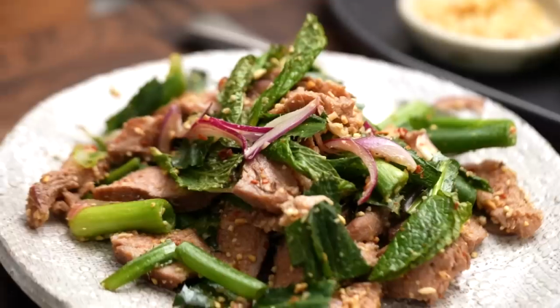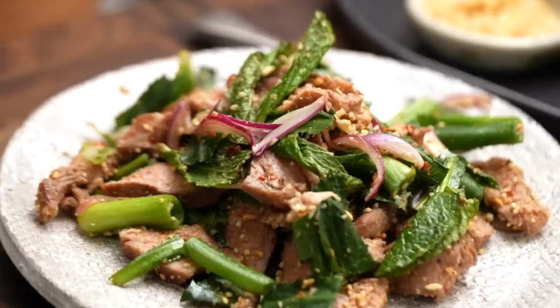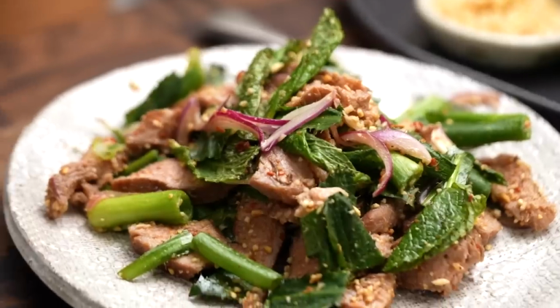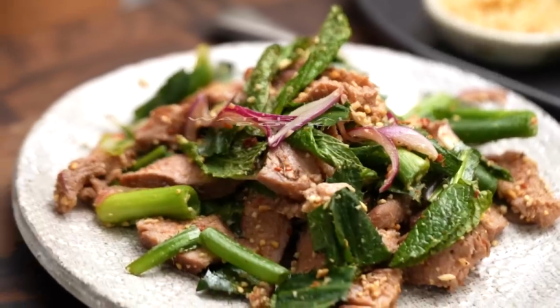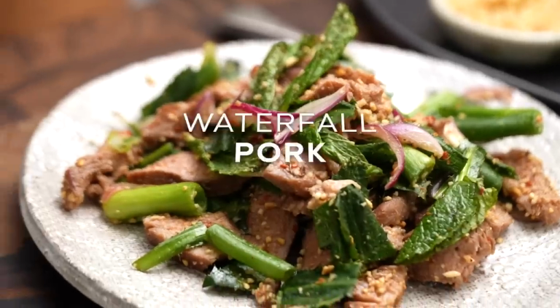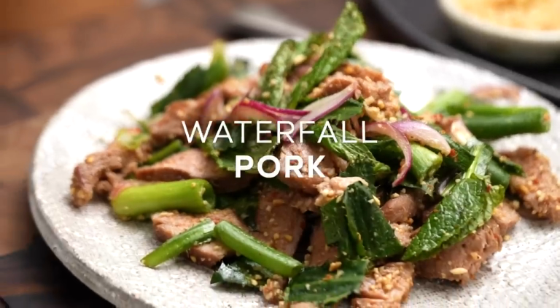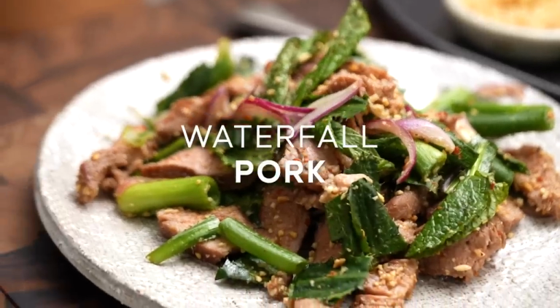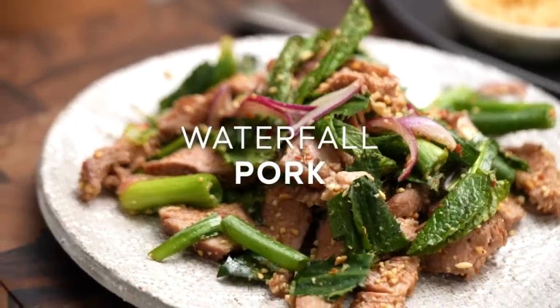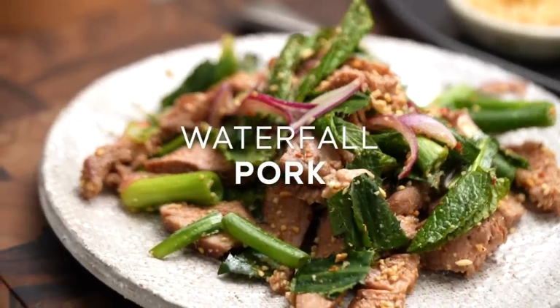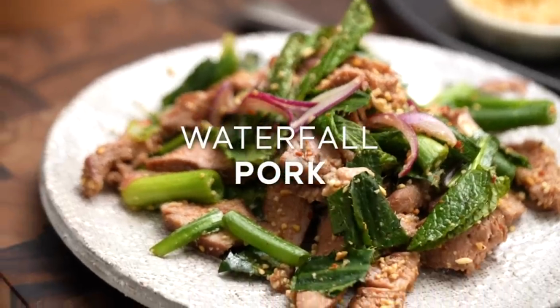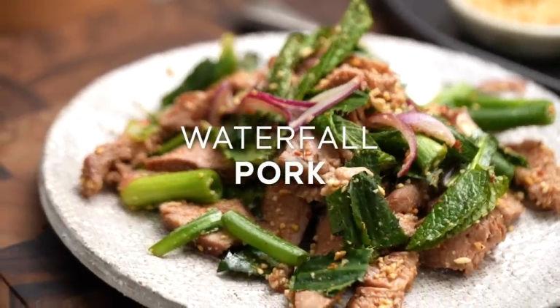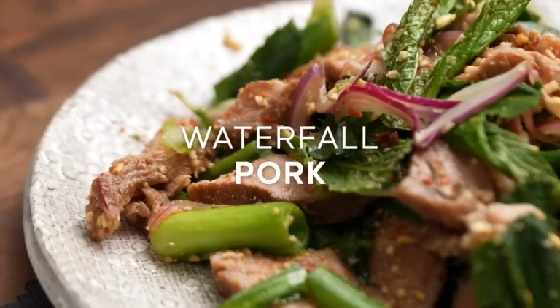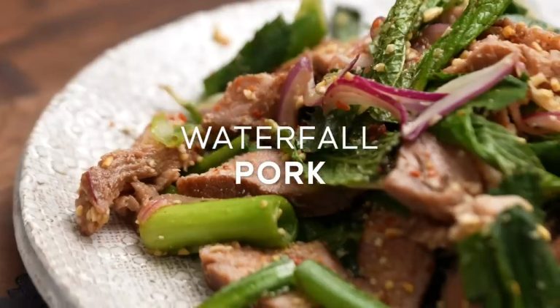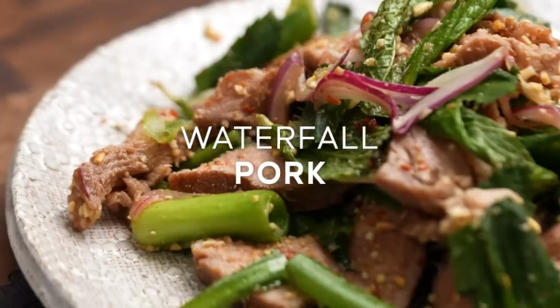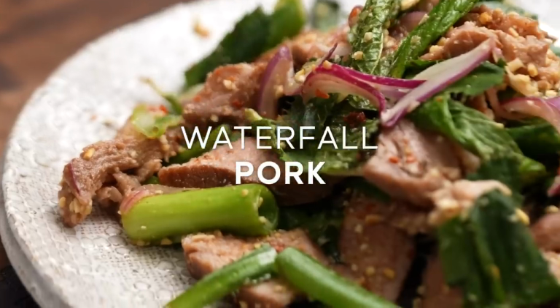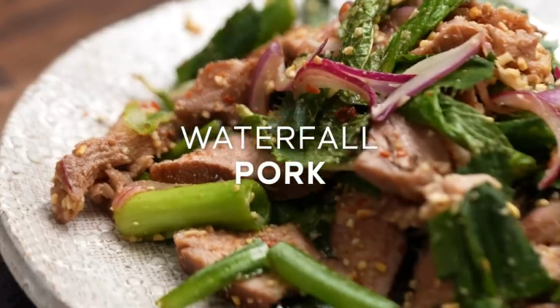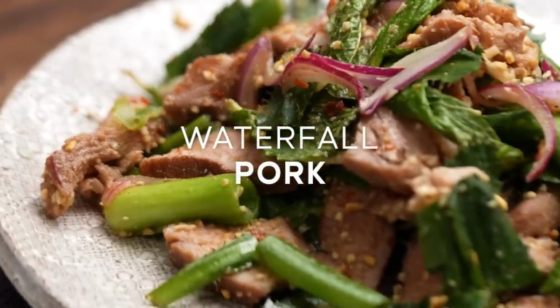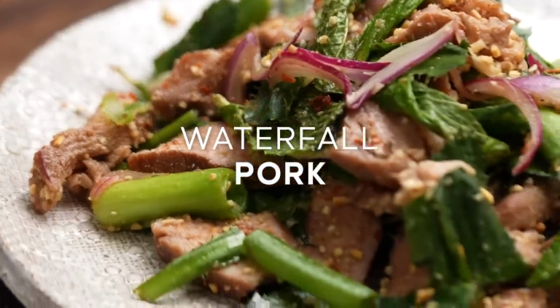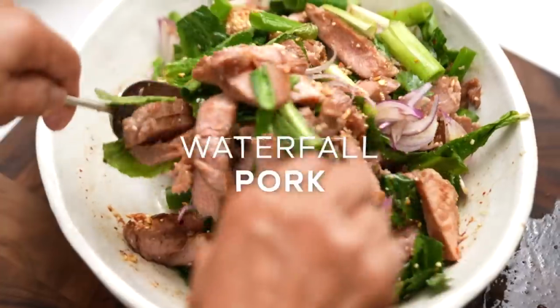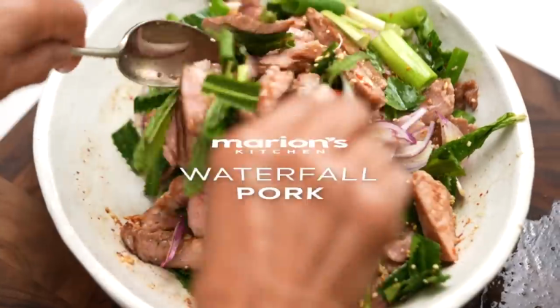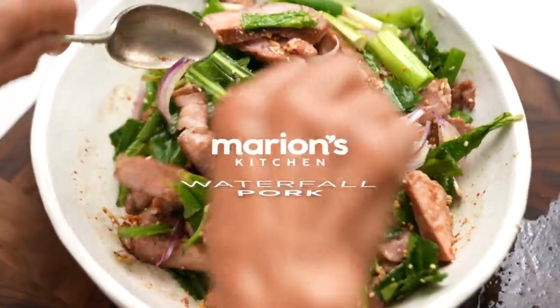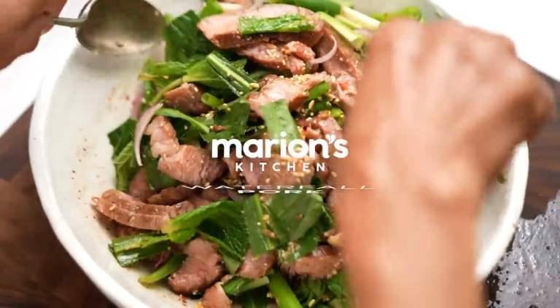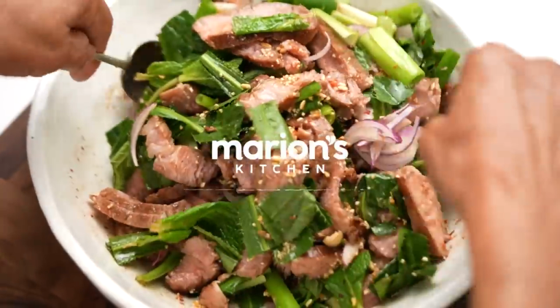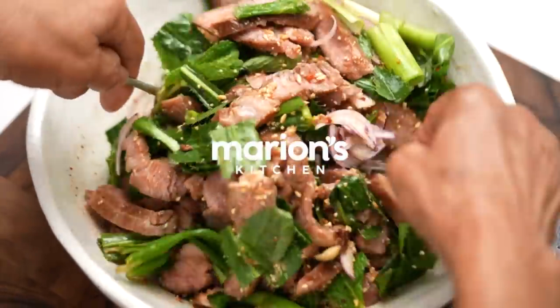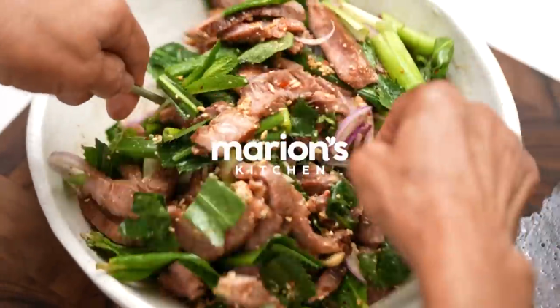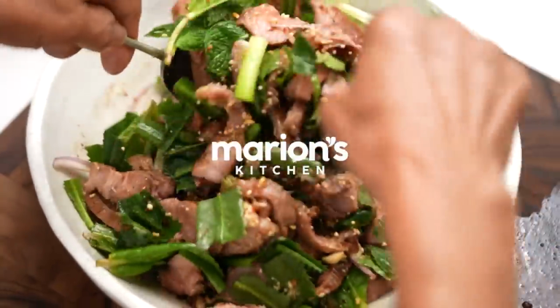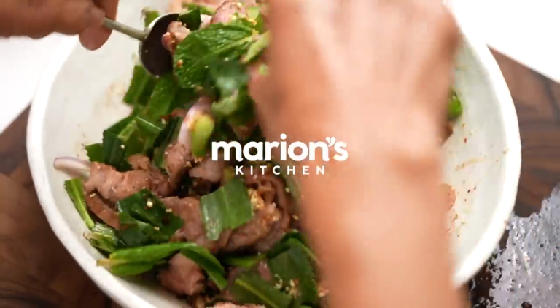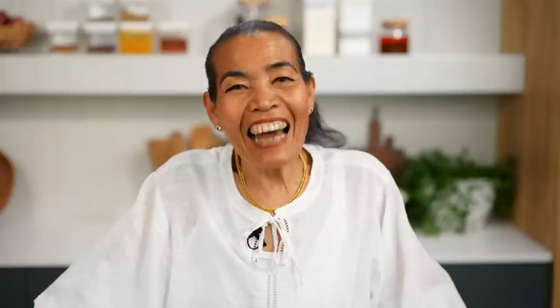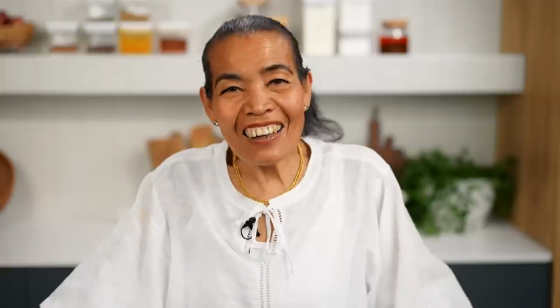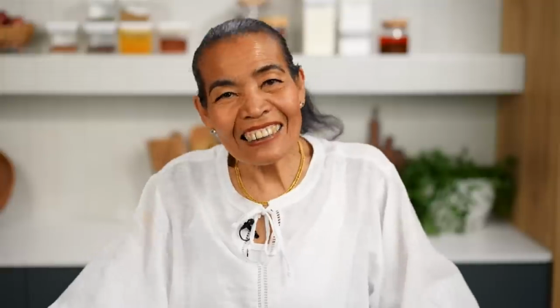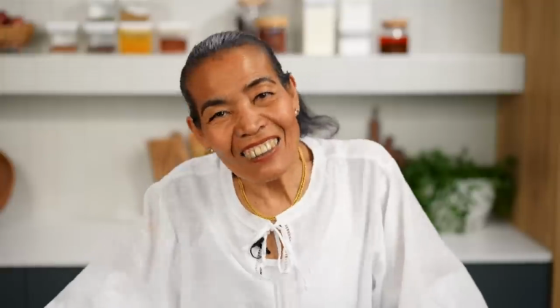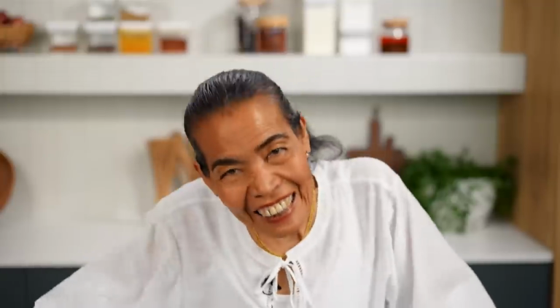Today I'm making nam tok mu, or waterfall pork. Now let's start cooking.